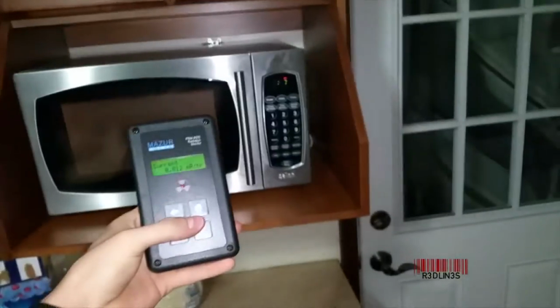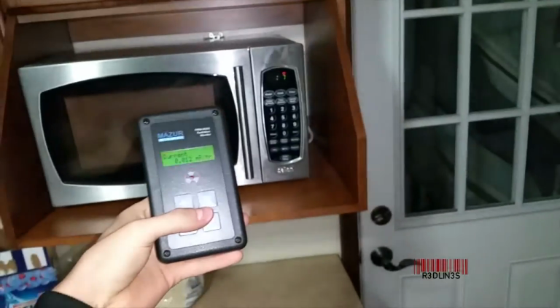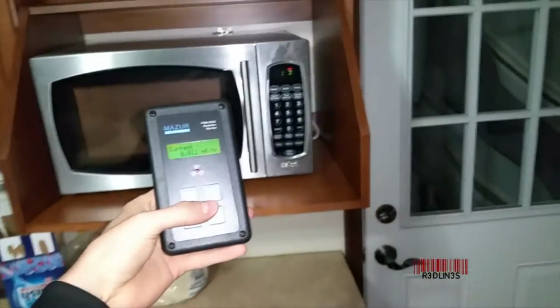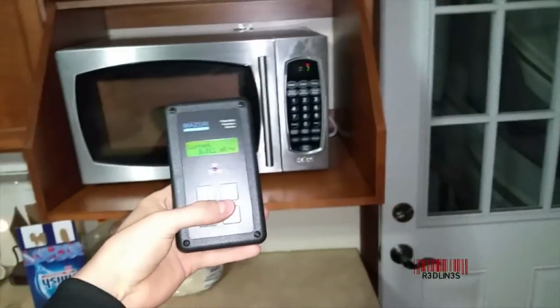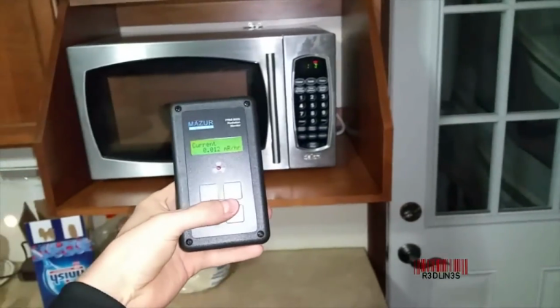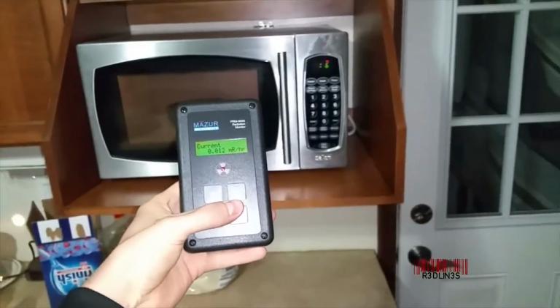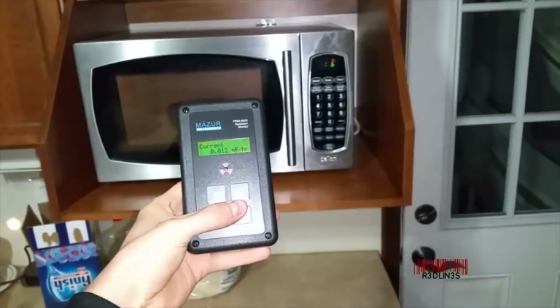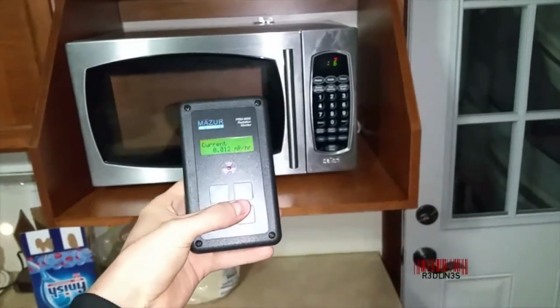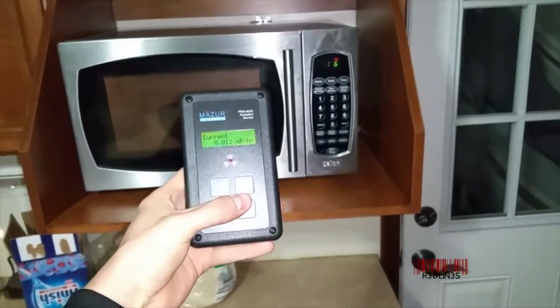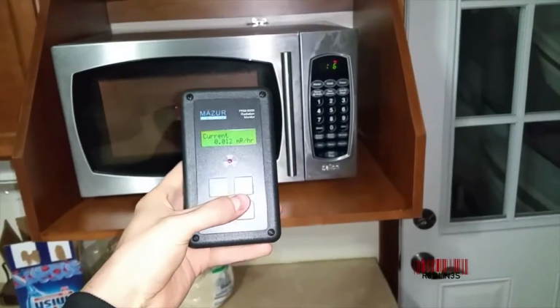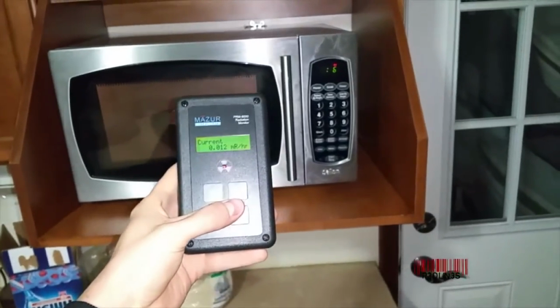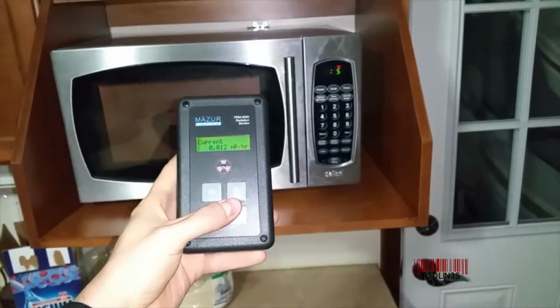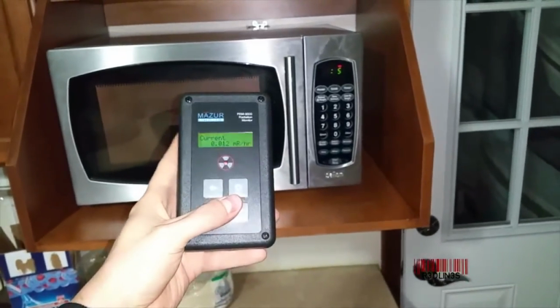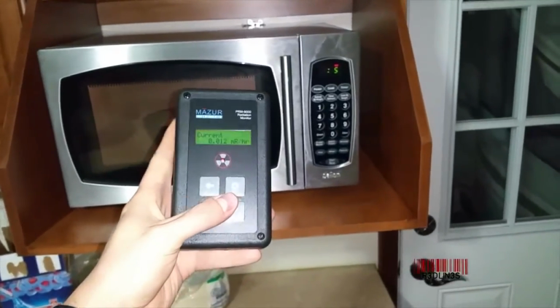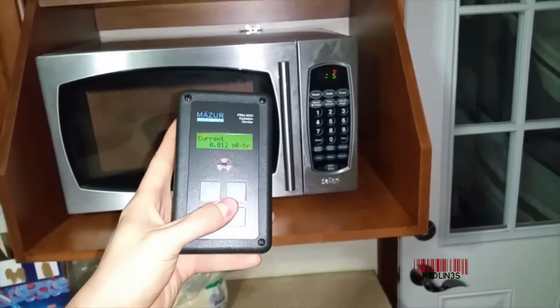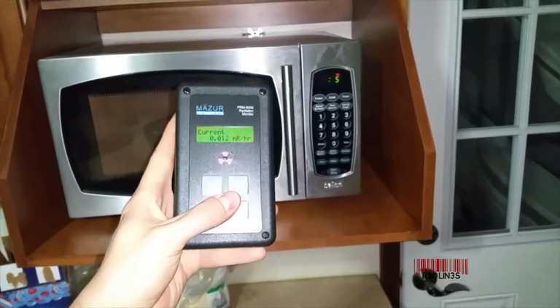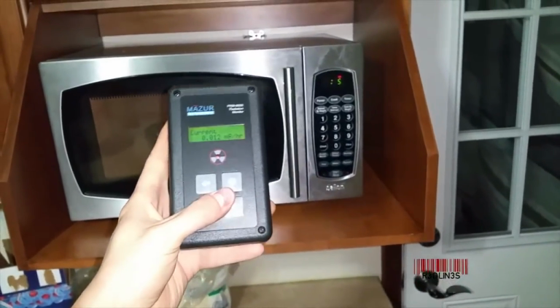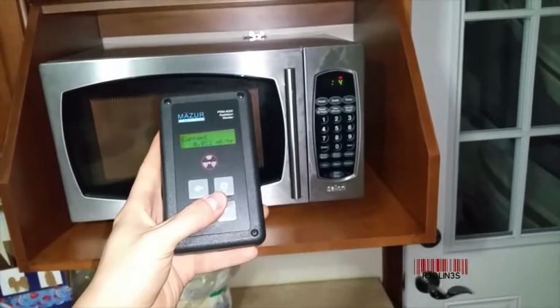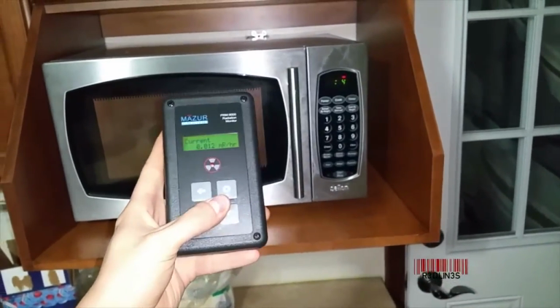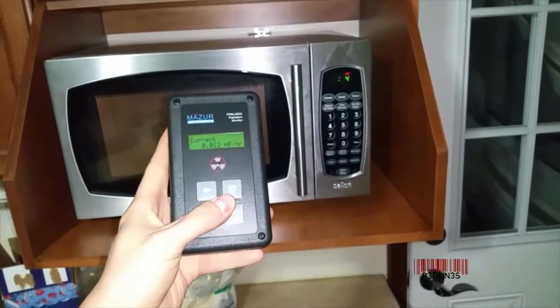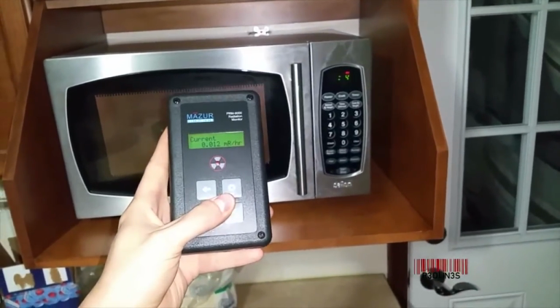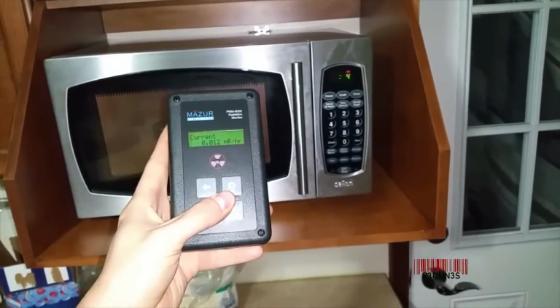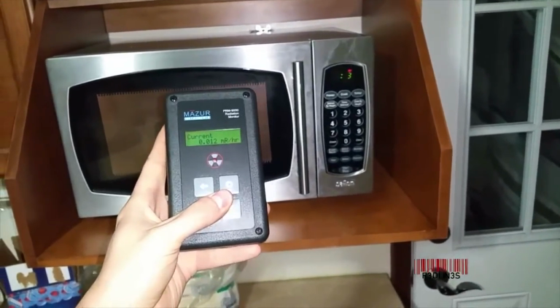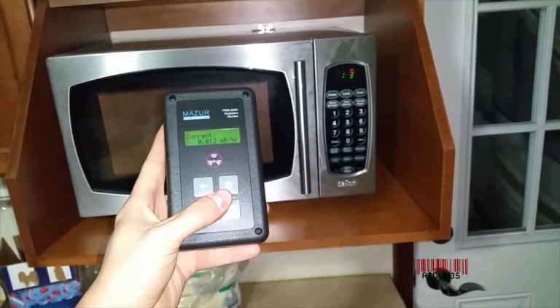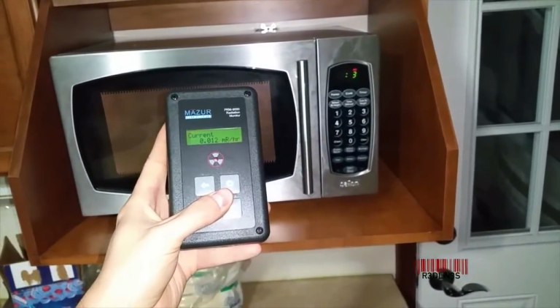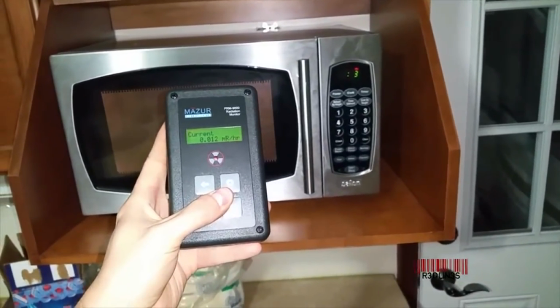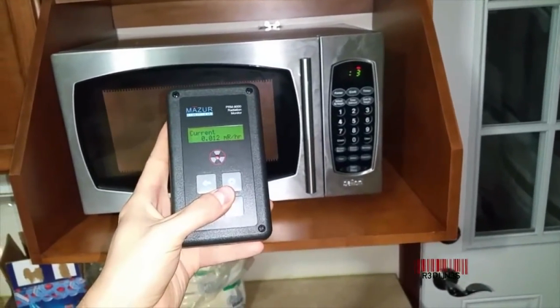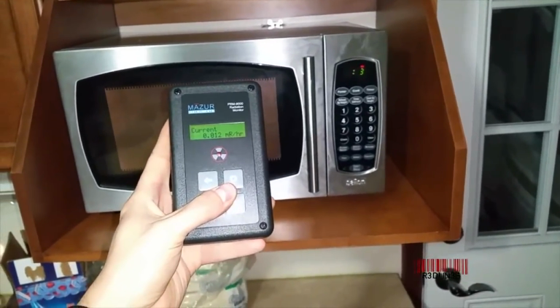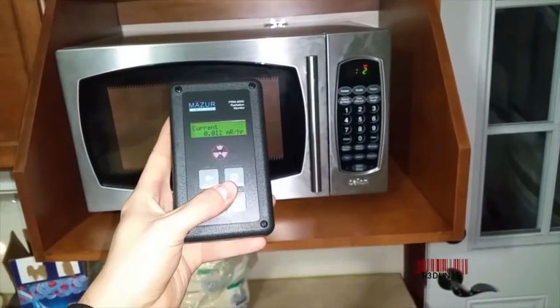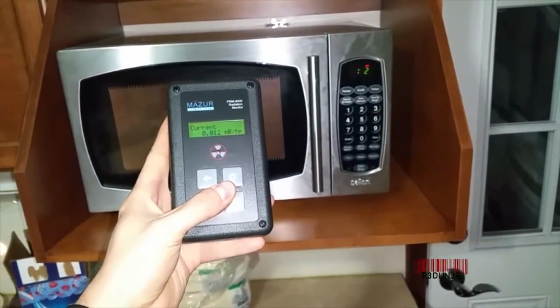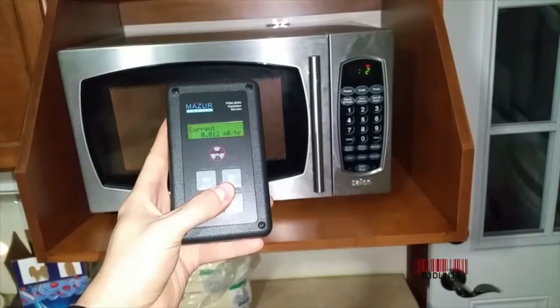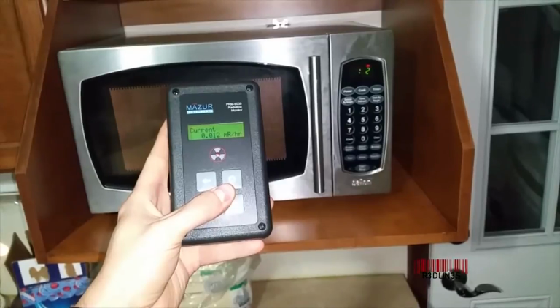So there you have it. Are microwaves radioactive? They are not. Thank you for watching.